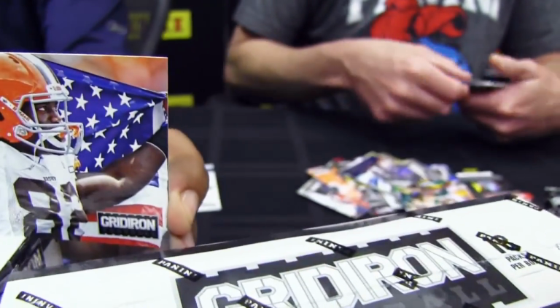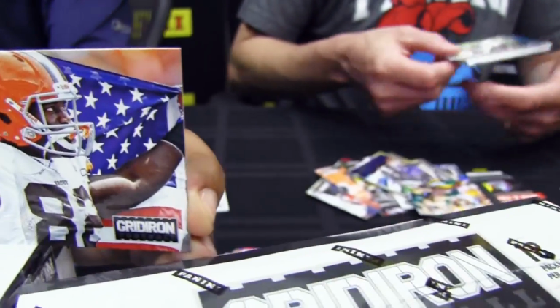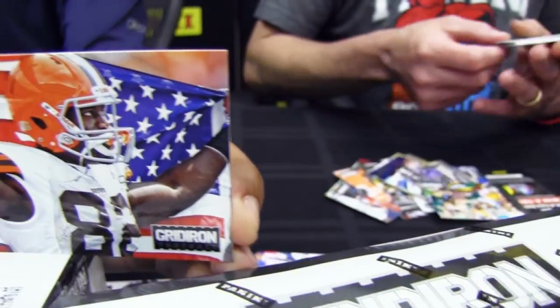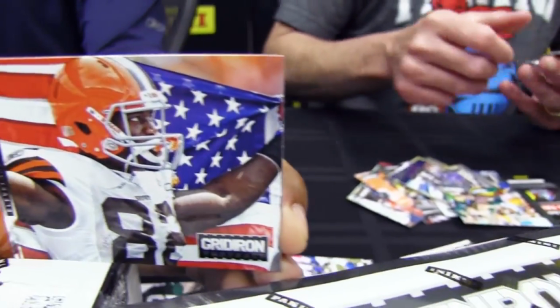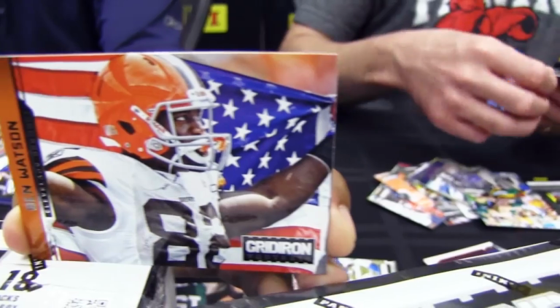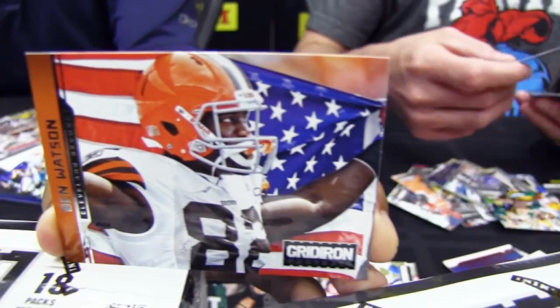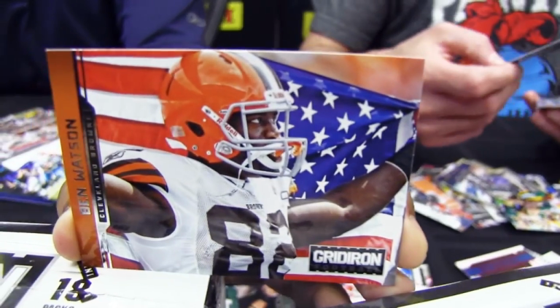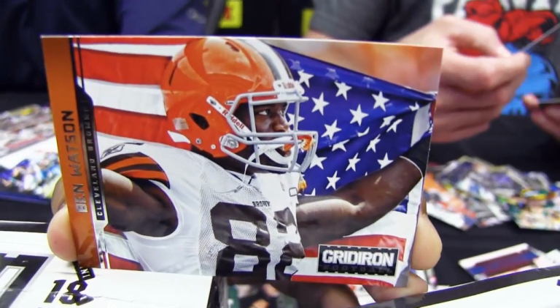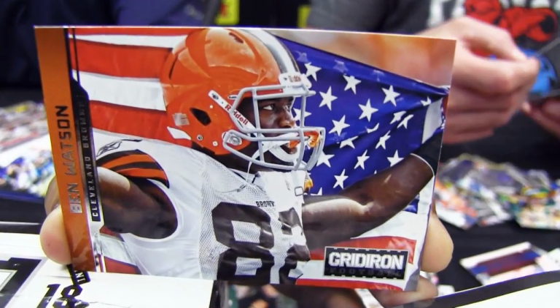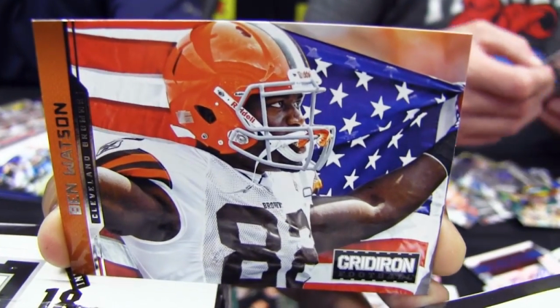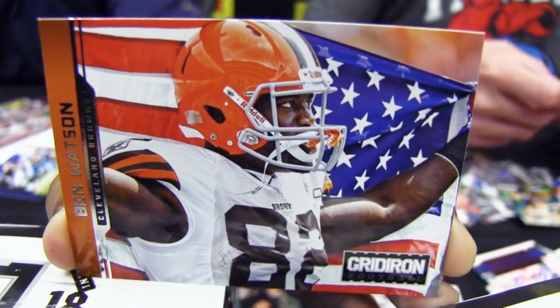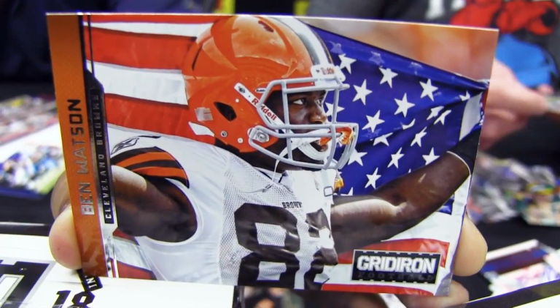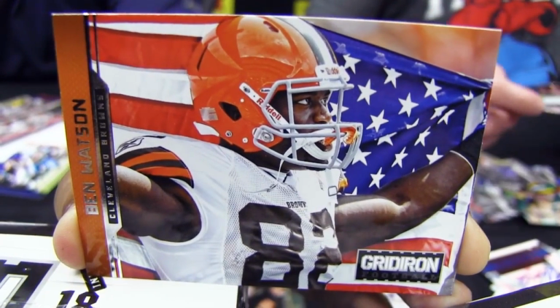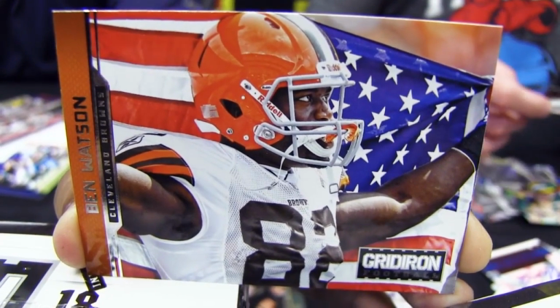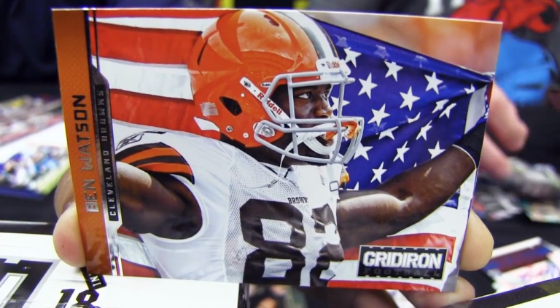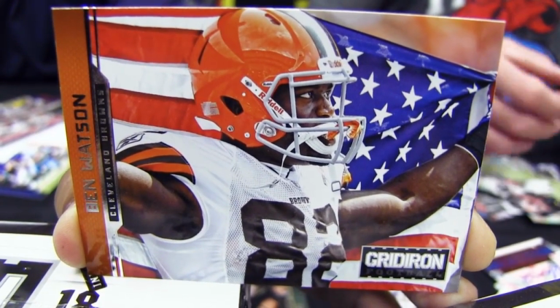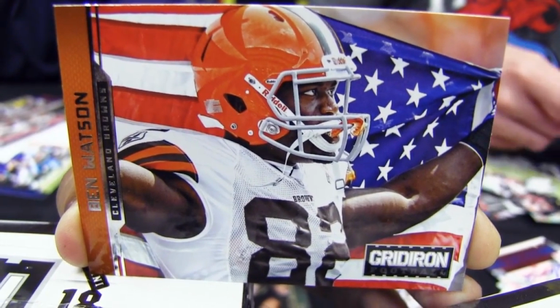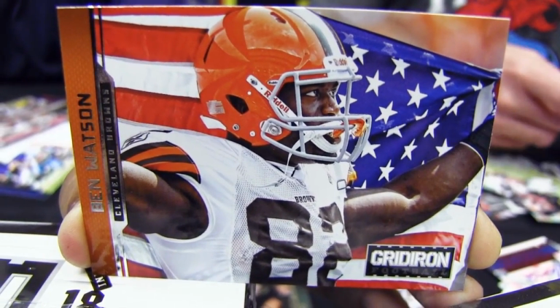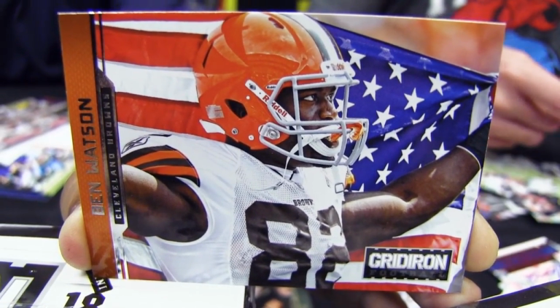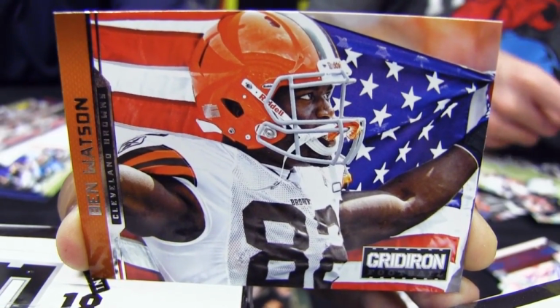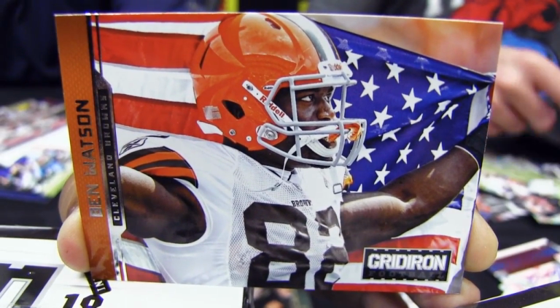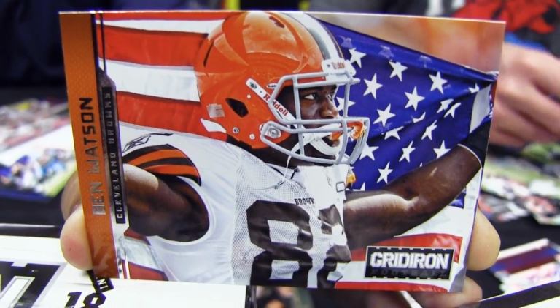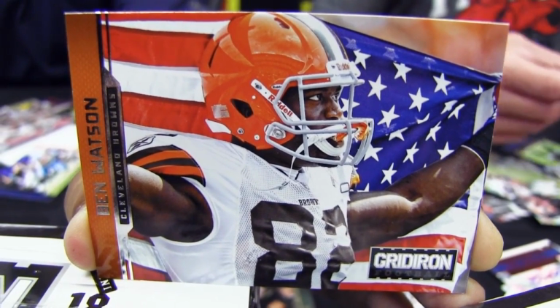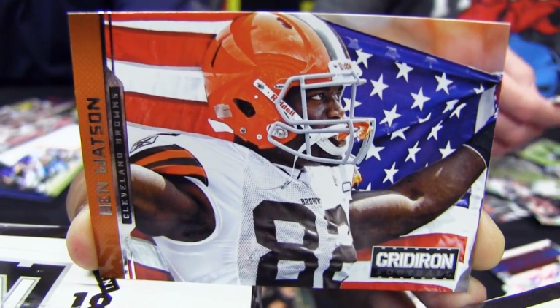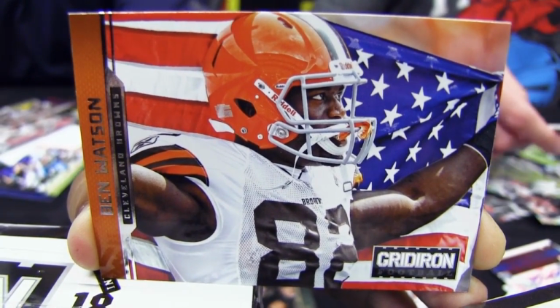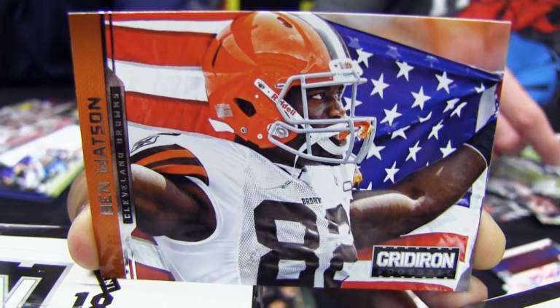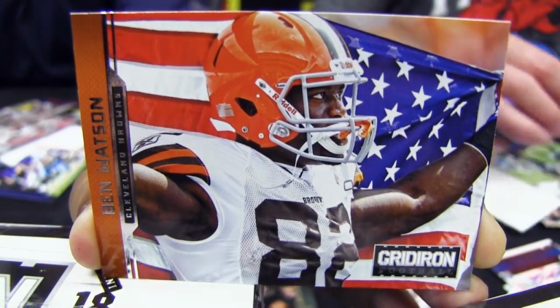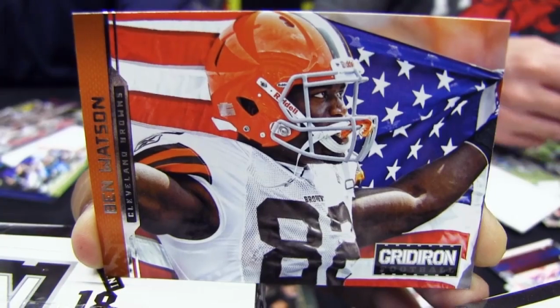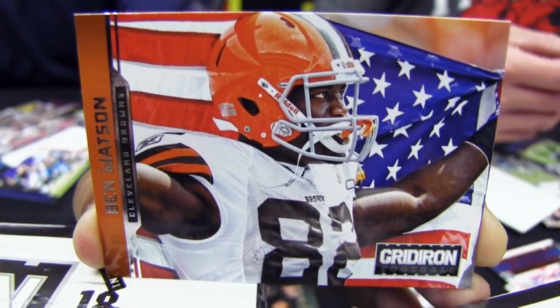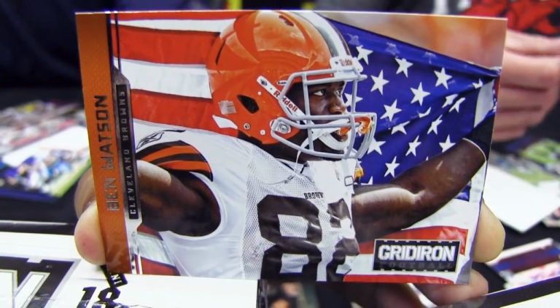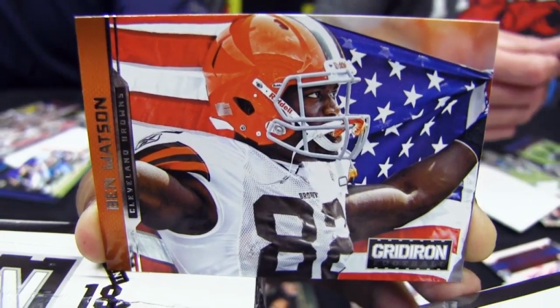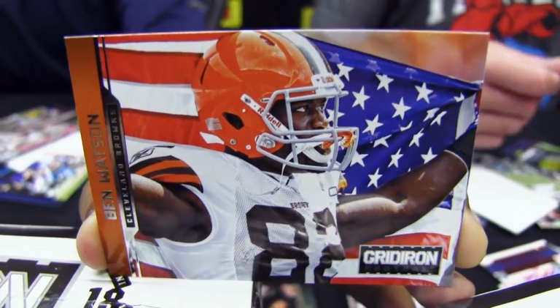One Ben Watson — that's a cool shot. The base cards look tremendous.